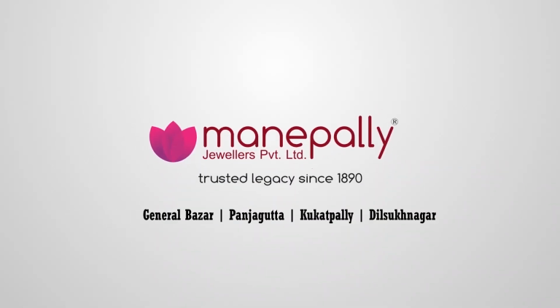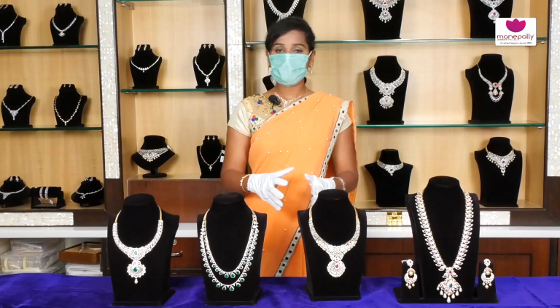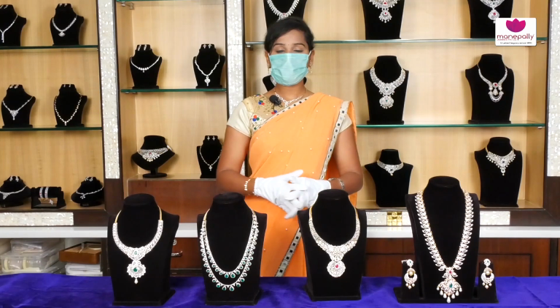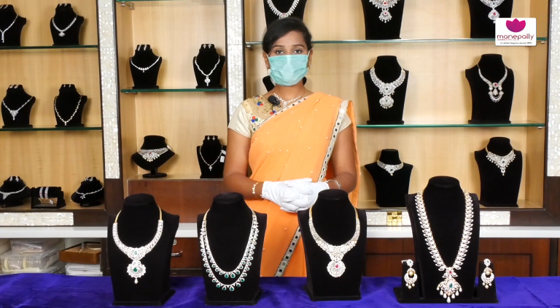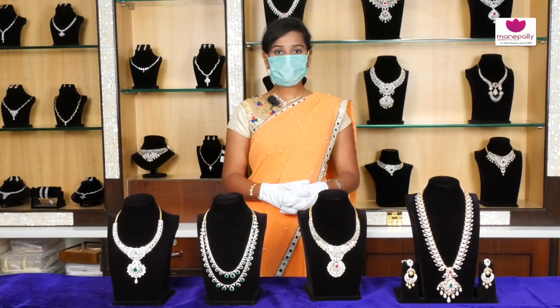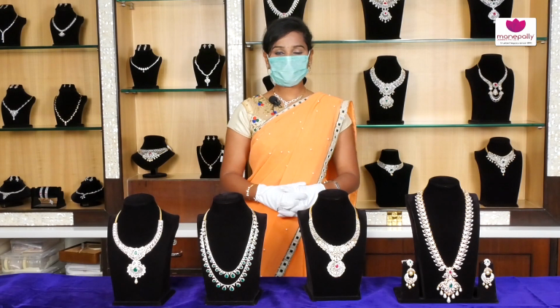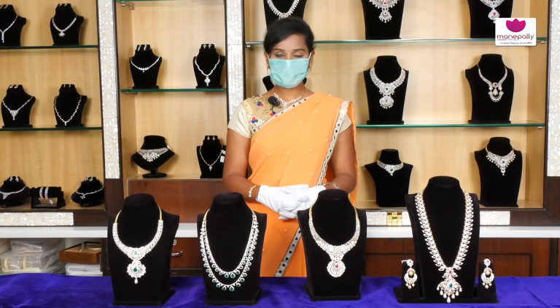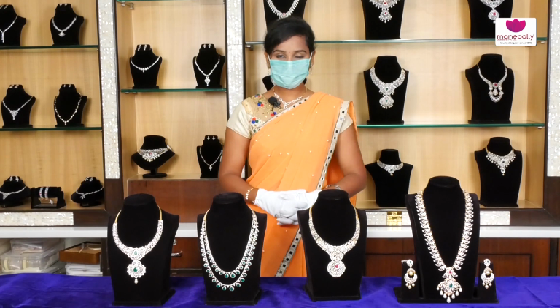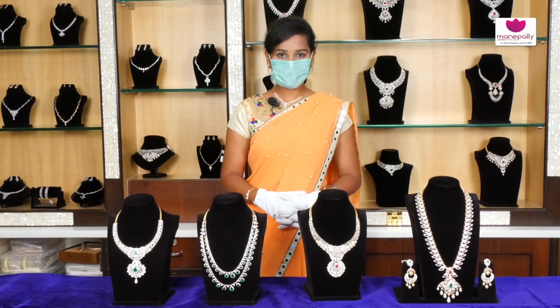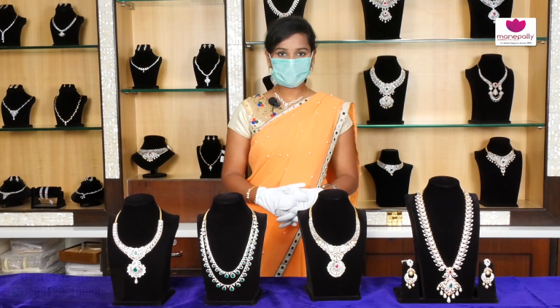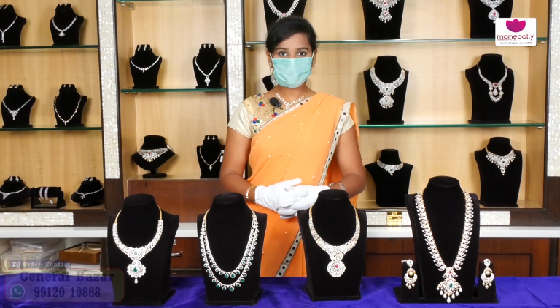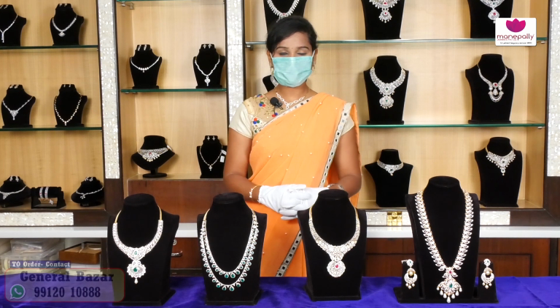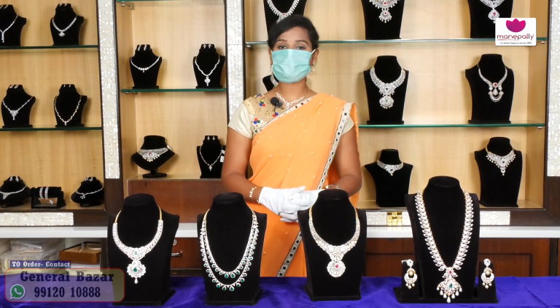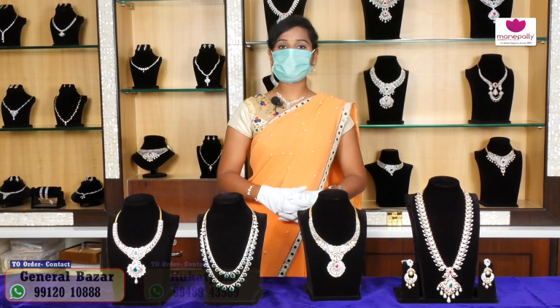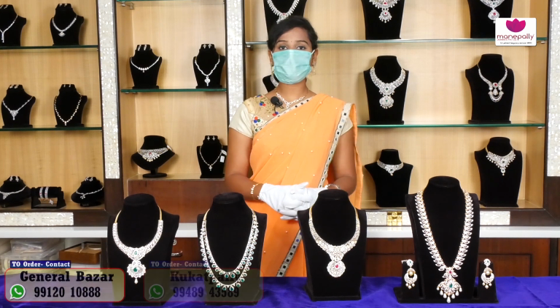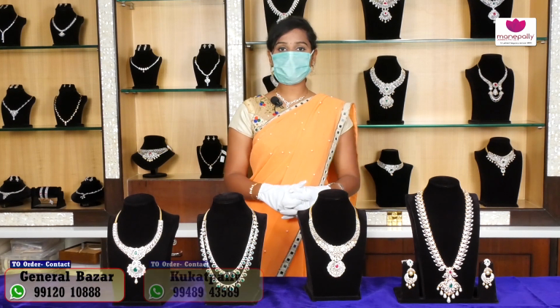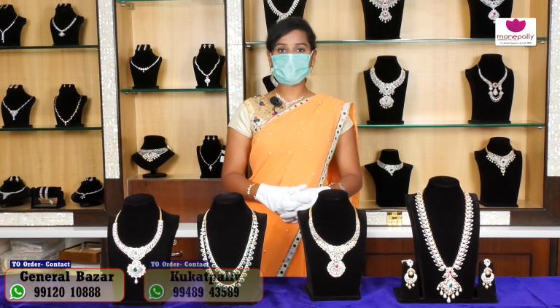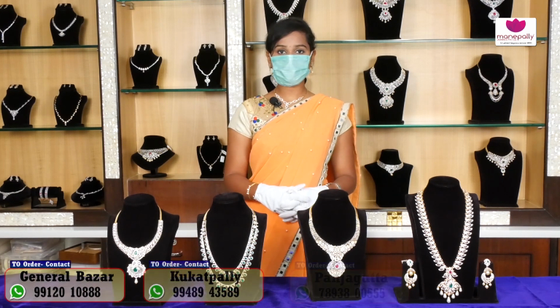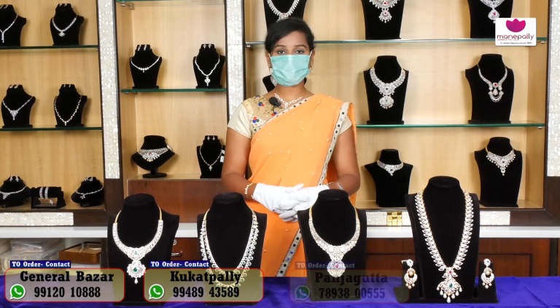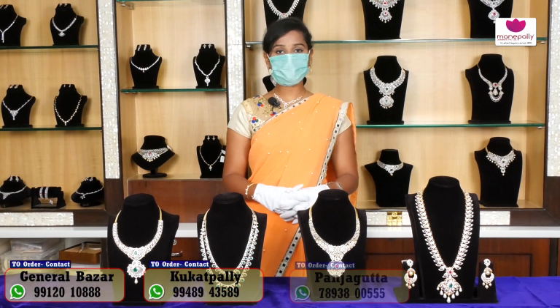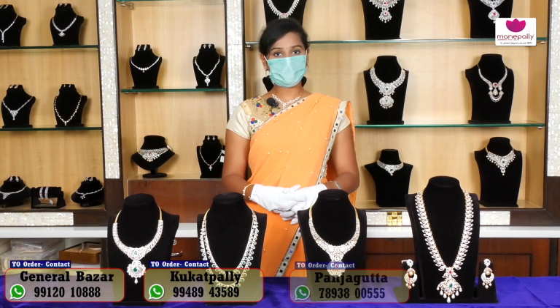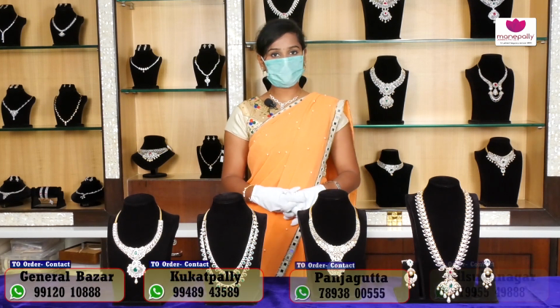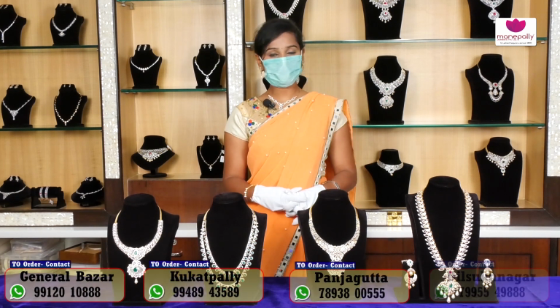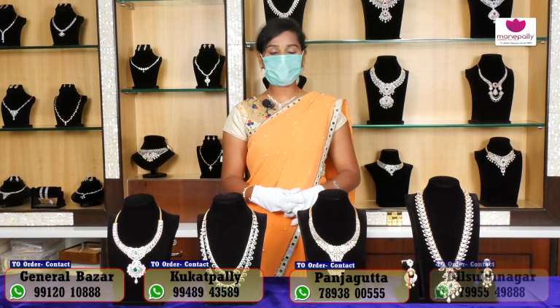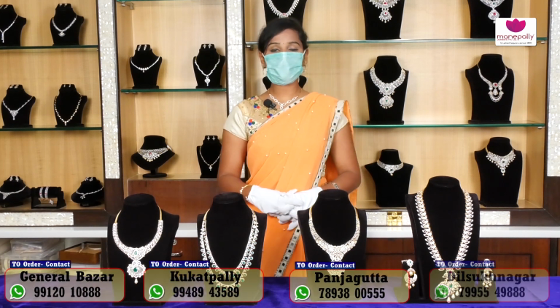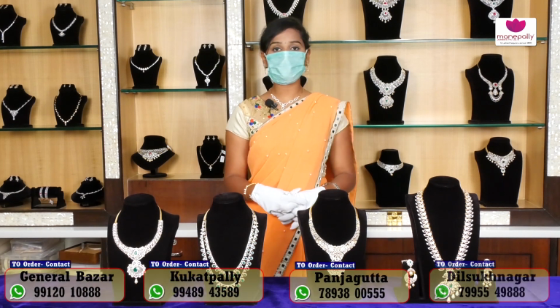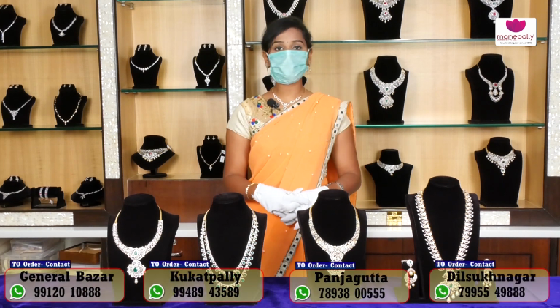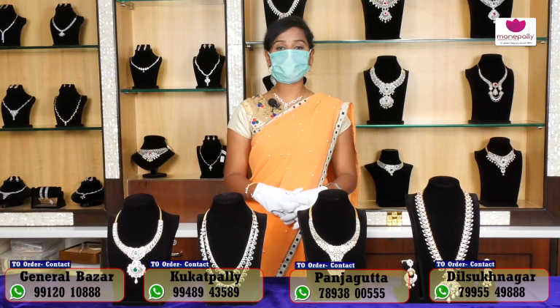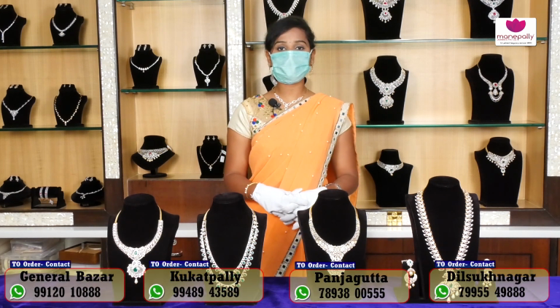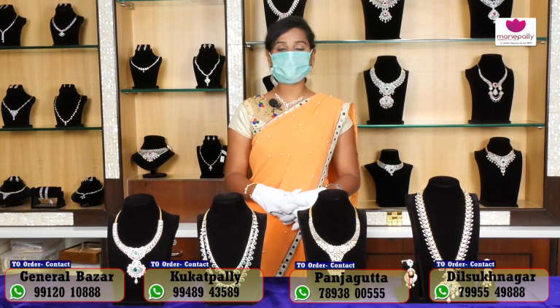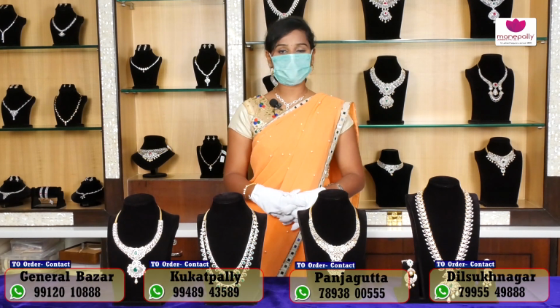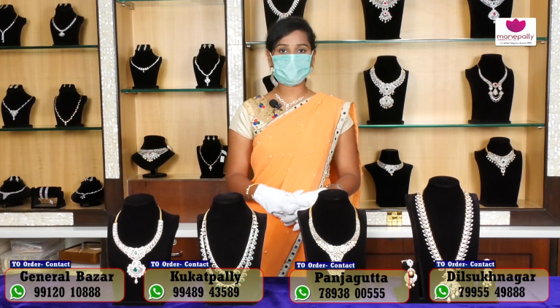Hi friends! Welcome to Manapalli Jewelers. Manapalli Jewelers has brands in Jersey, General Bazaar, Pancha Kutta, Cooked Palli and Dishwit.